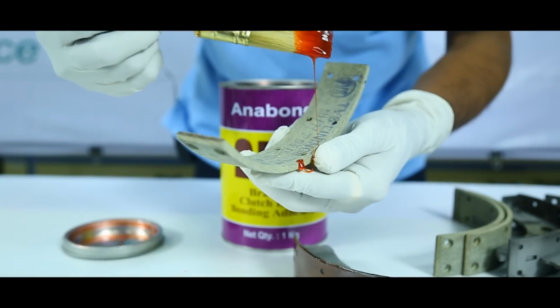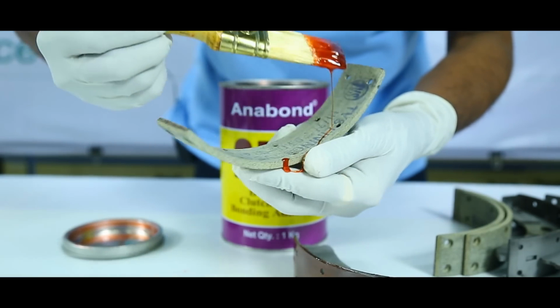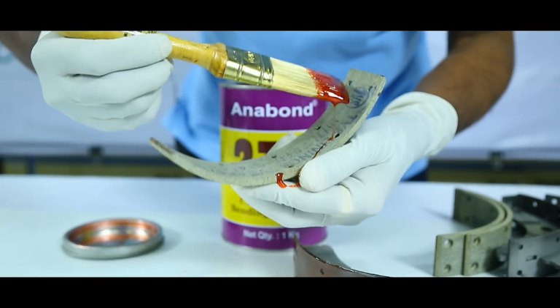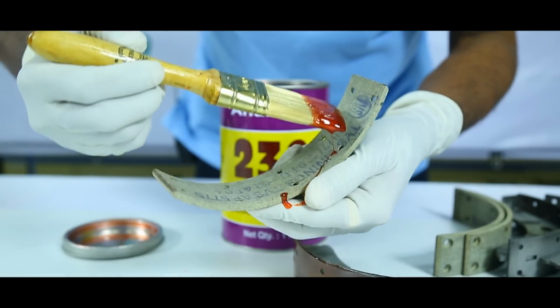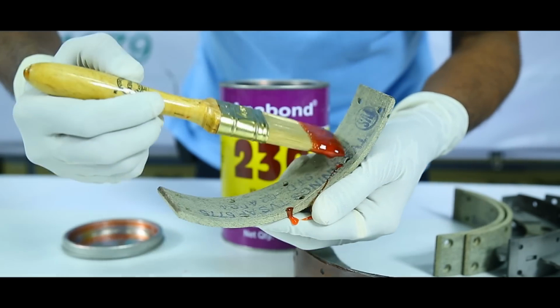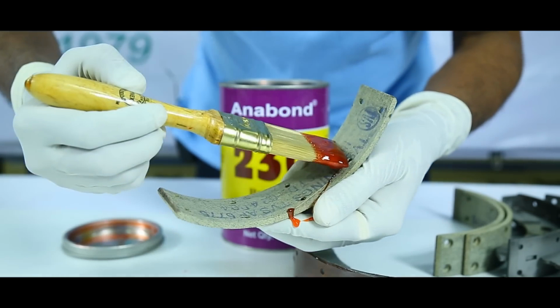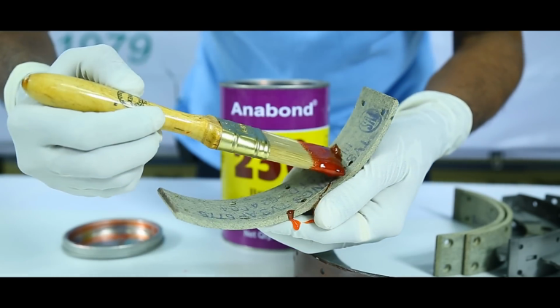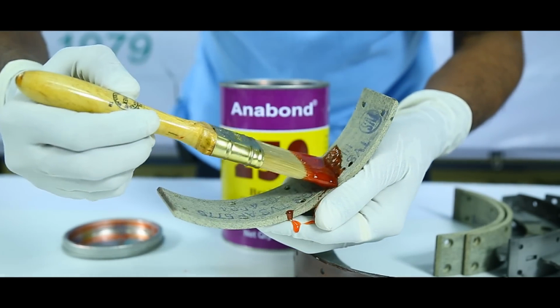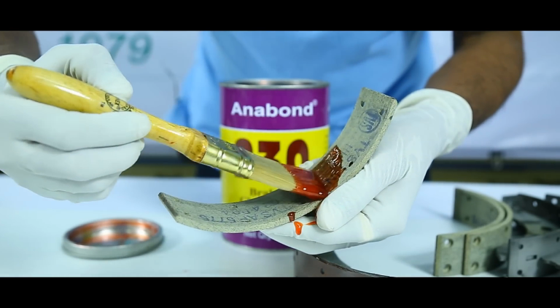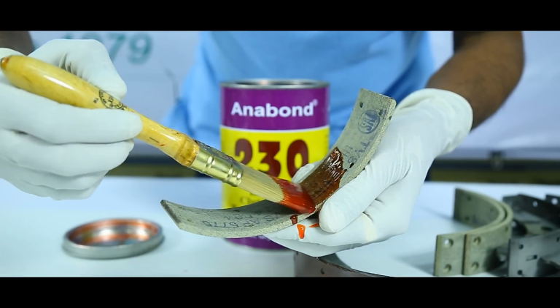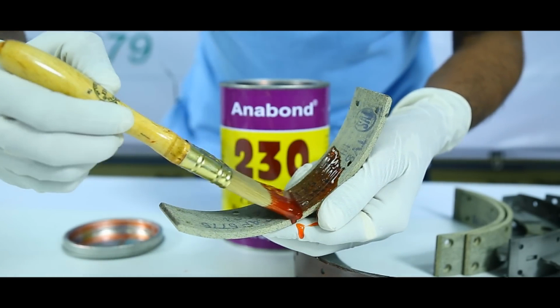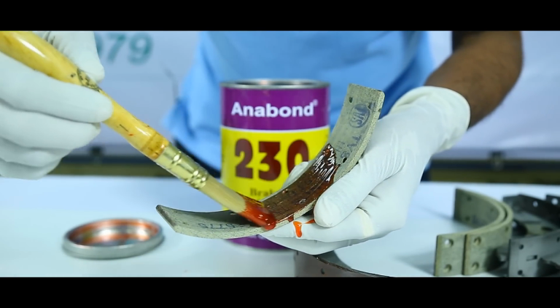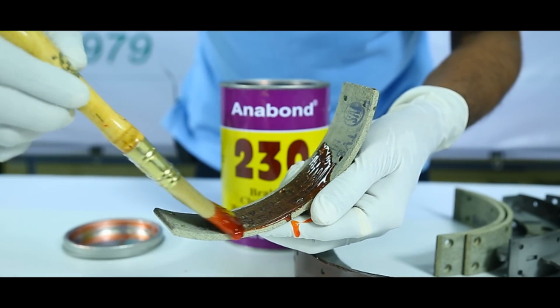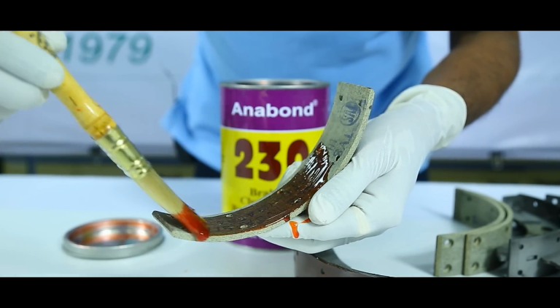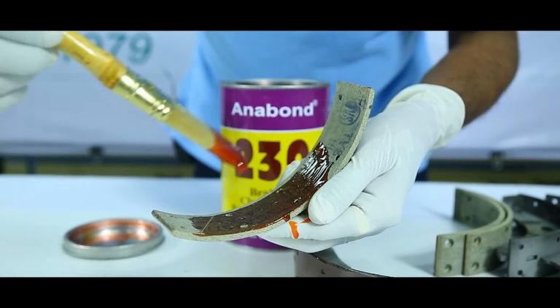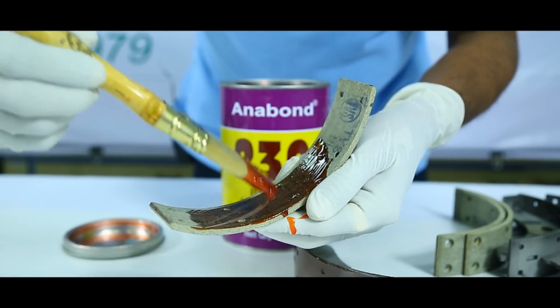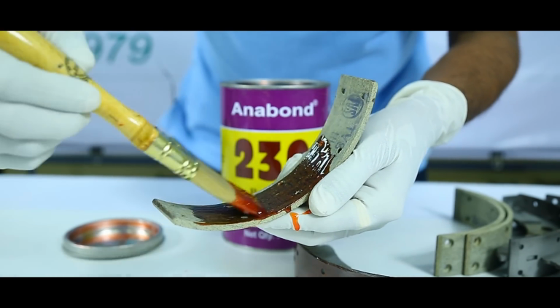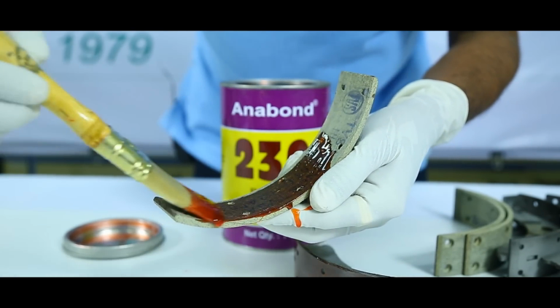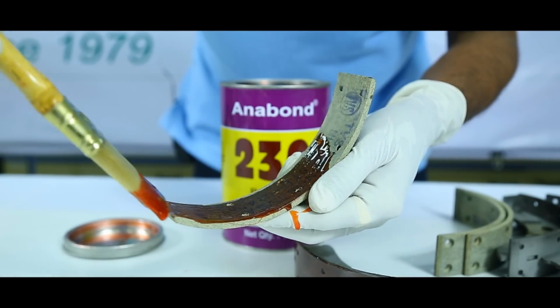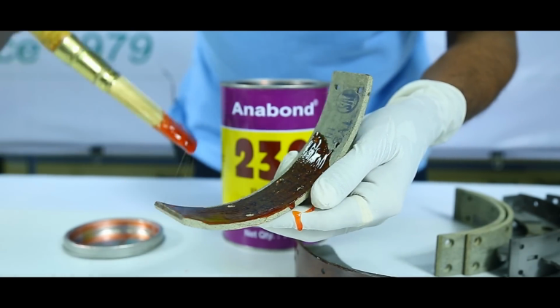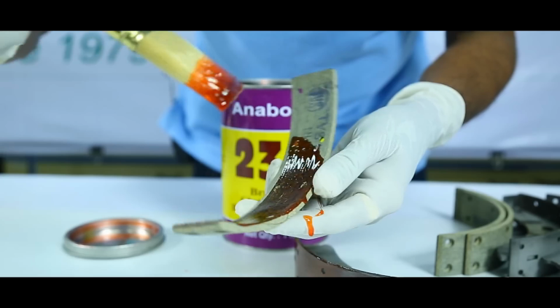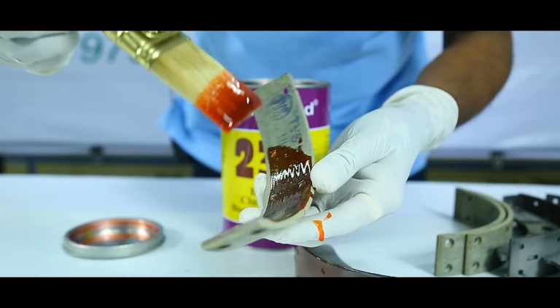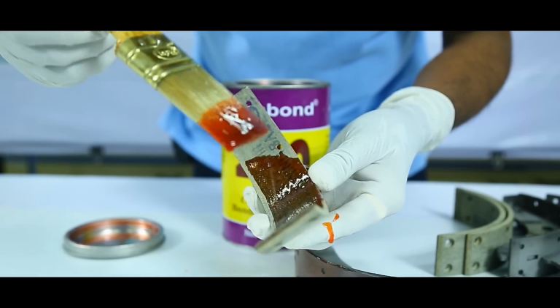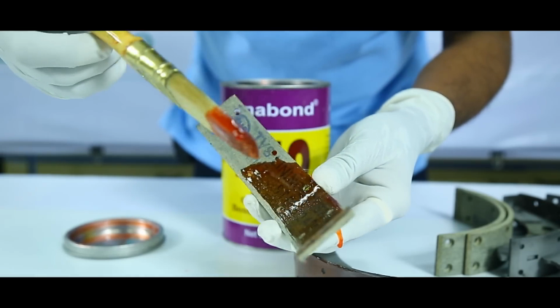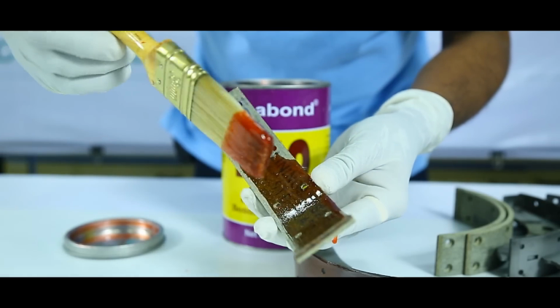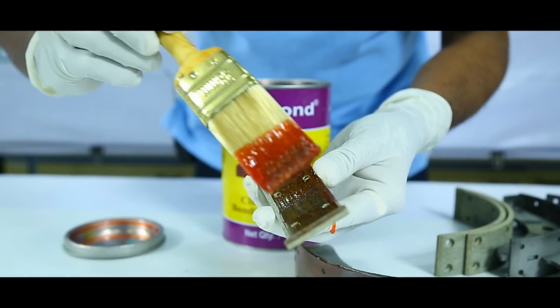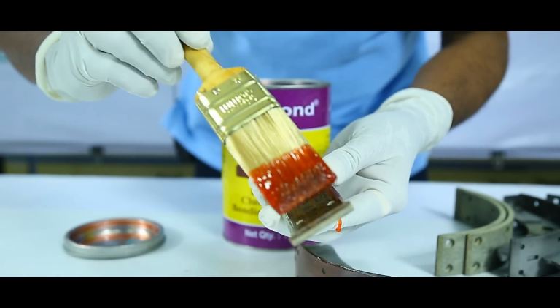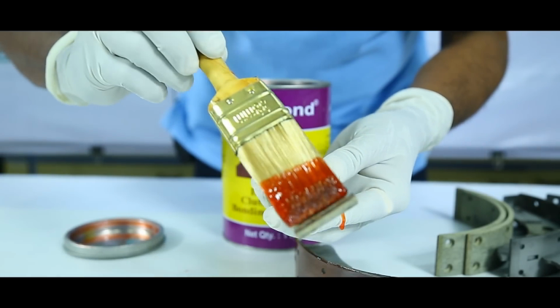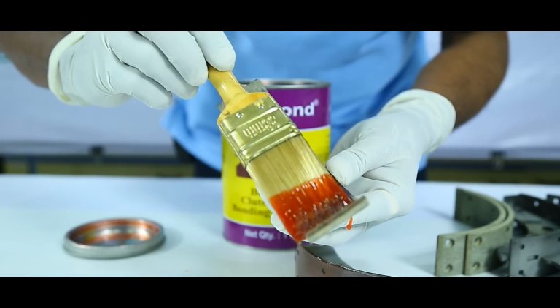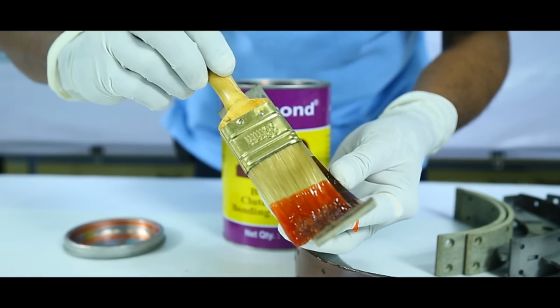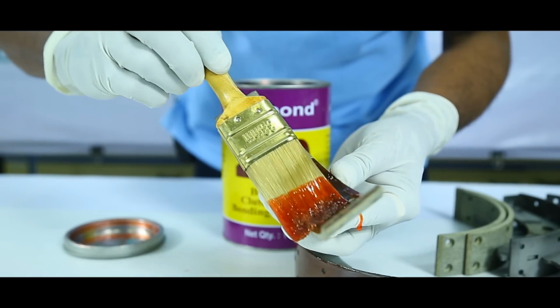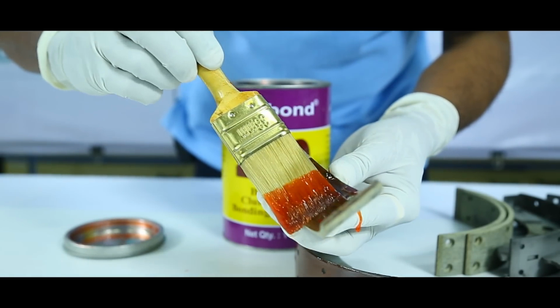We will now apply Anabond 230 onto the inner surface of the liner.